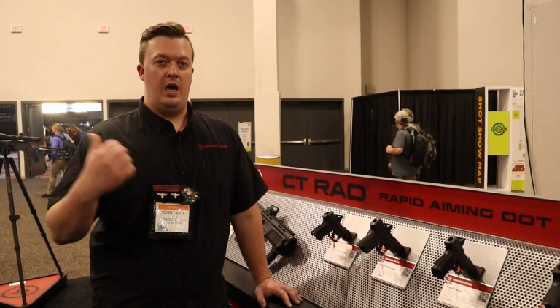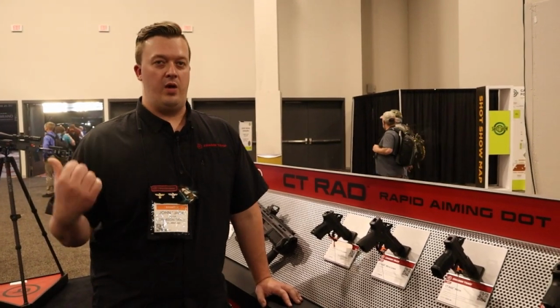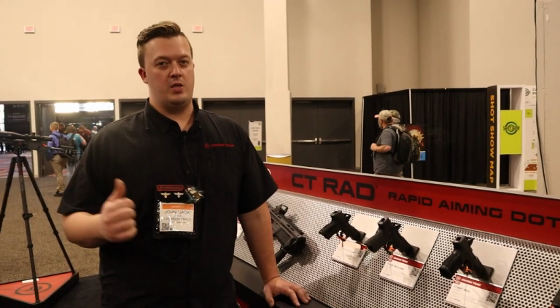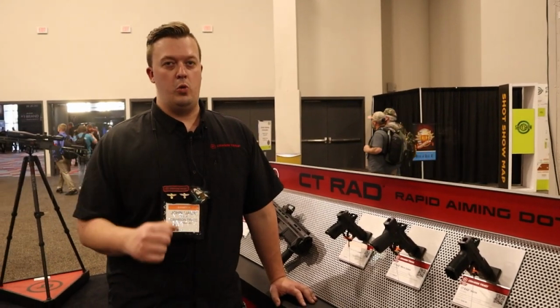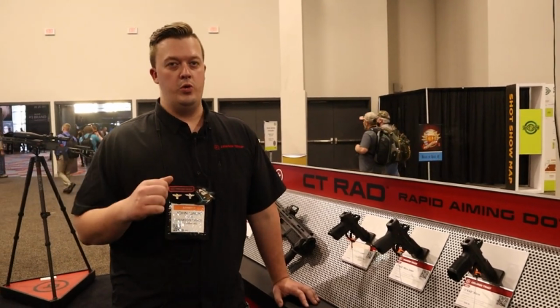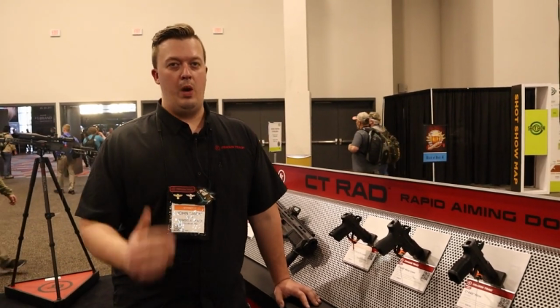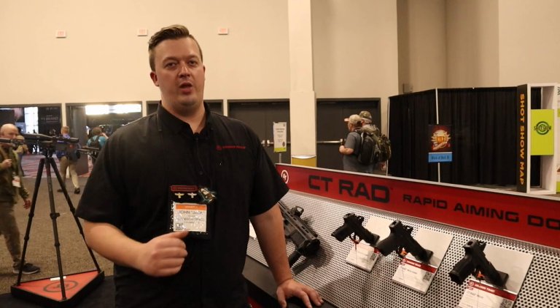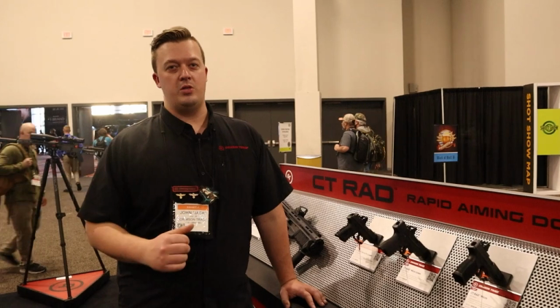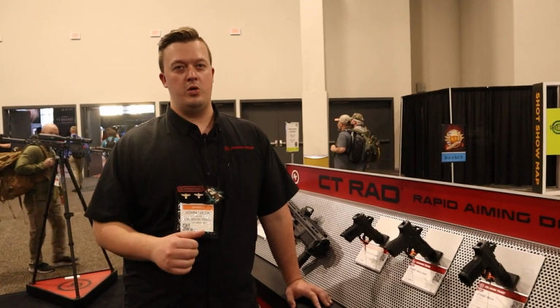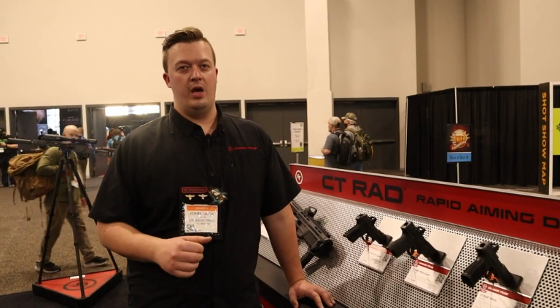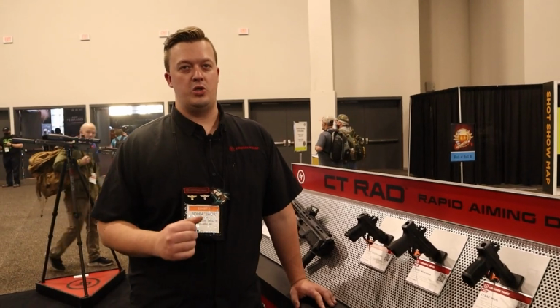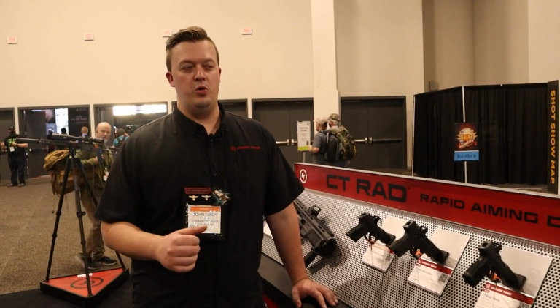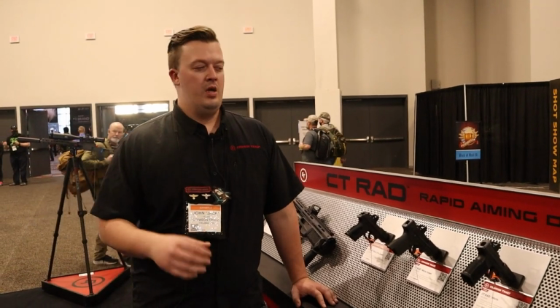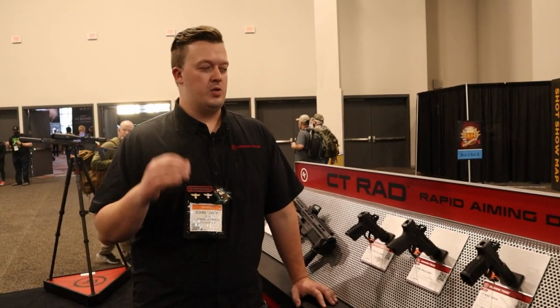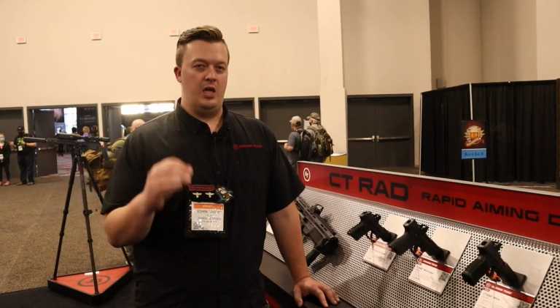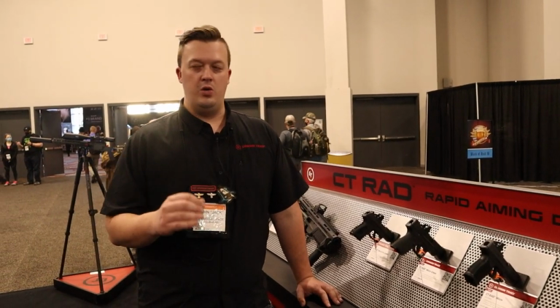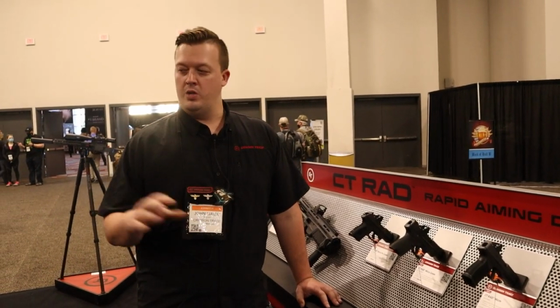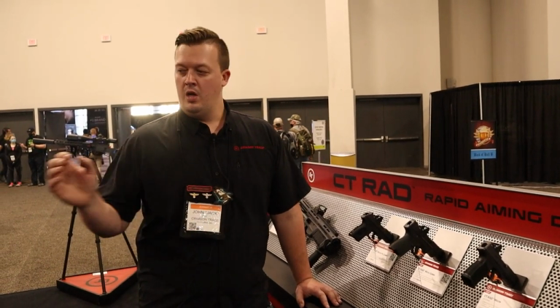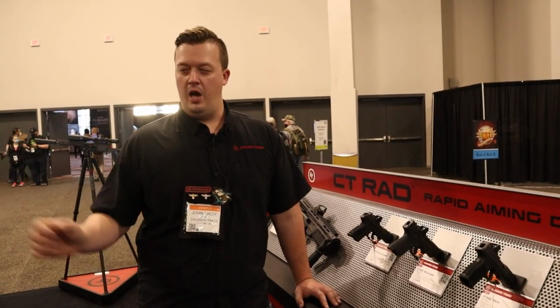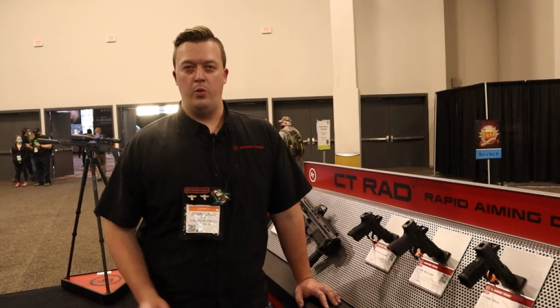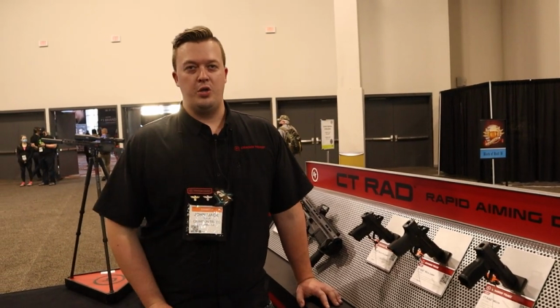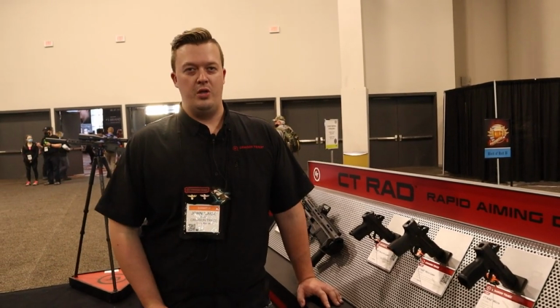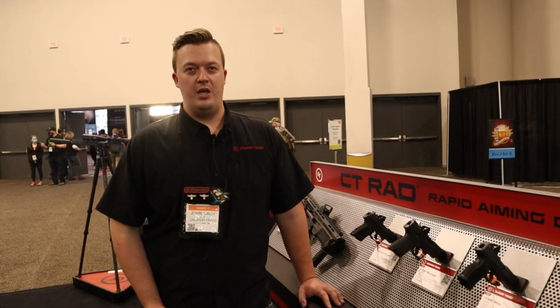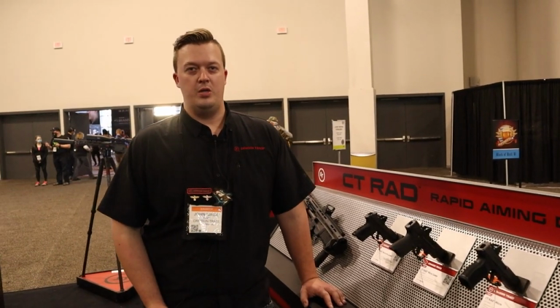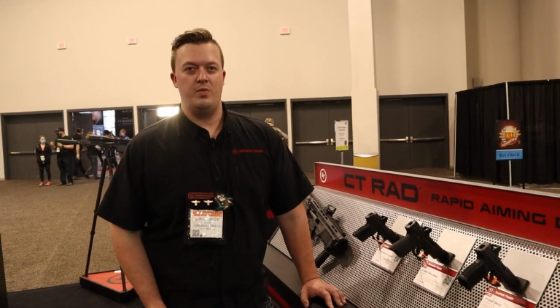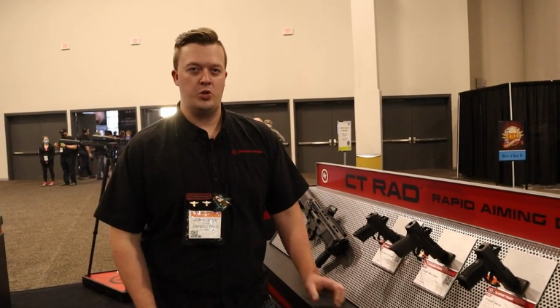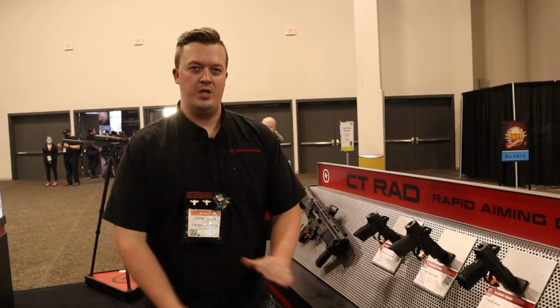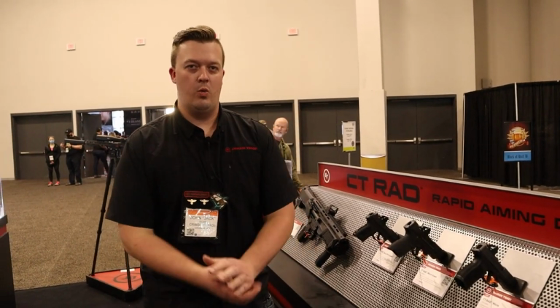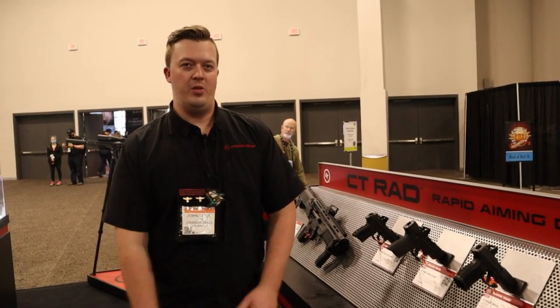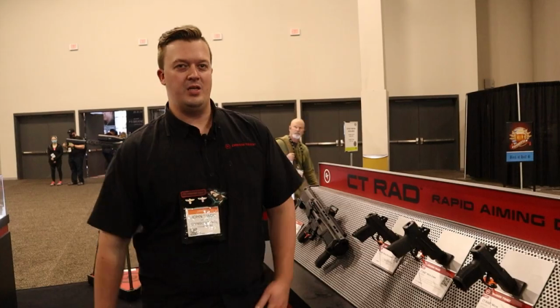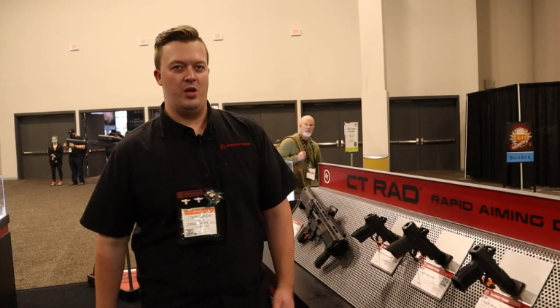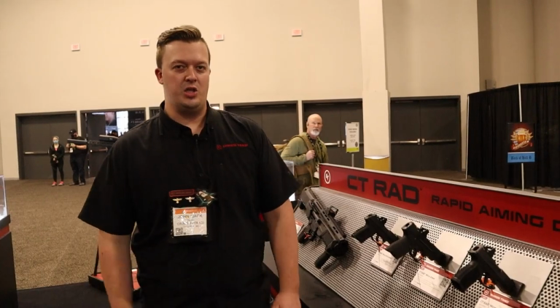I've got some cool new weapon lights to show you guys too, so stay tuned. We'll show you the latest in Crimson Trace weapon light technology.